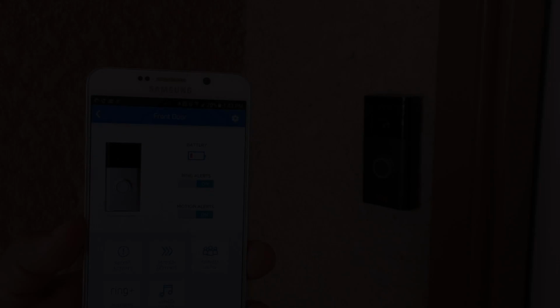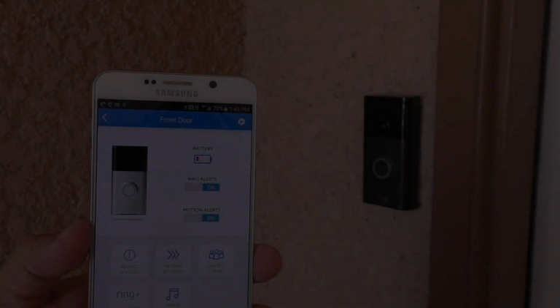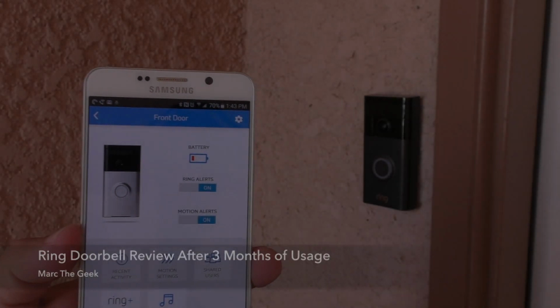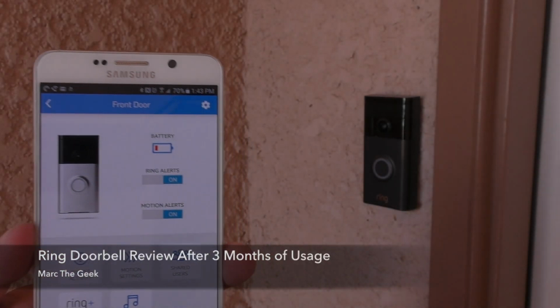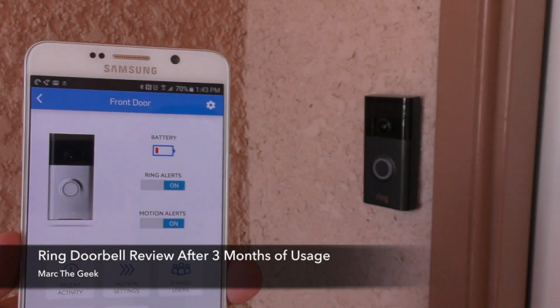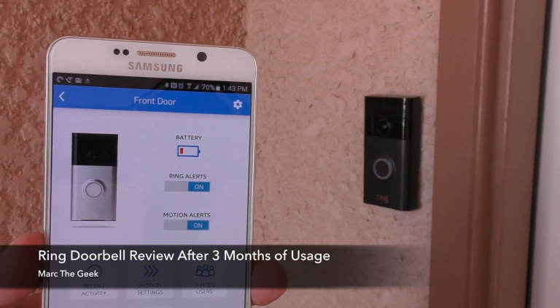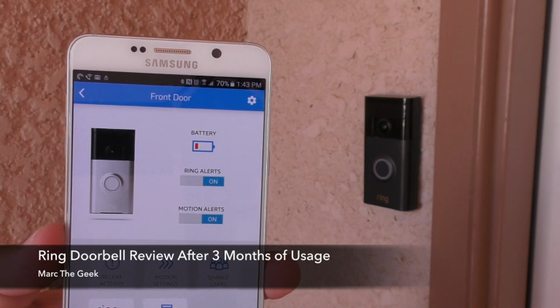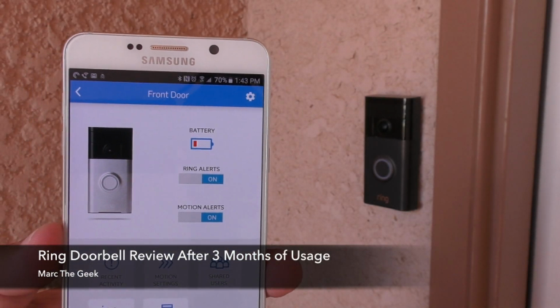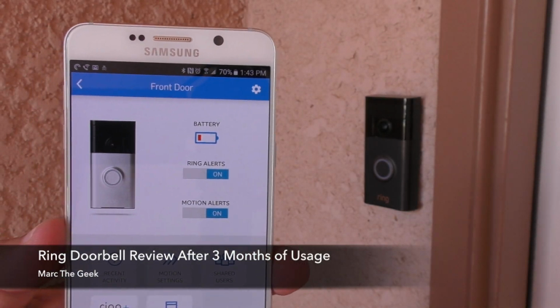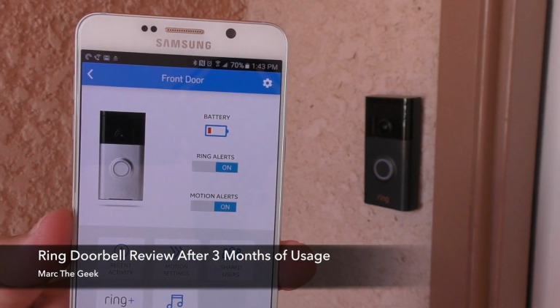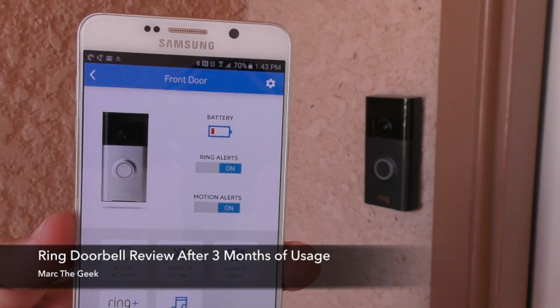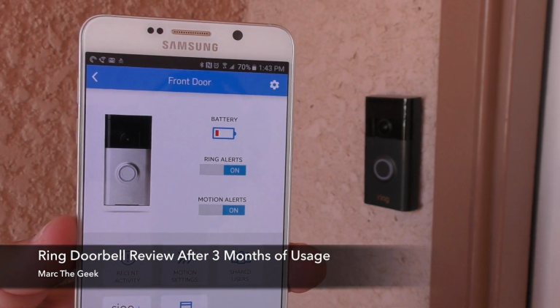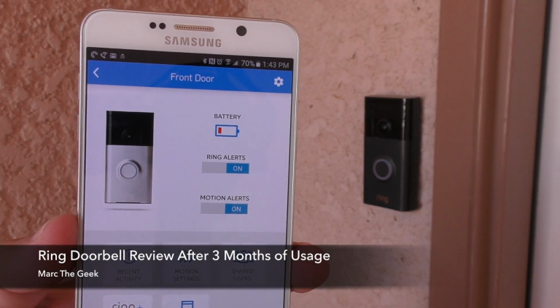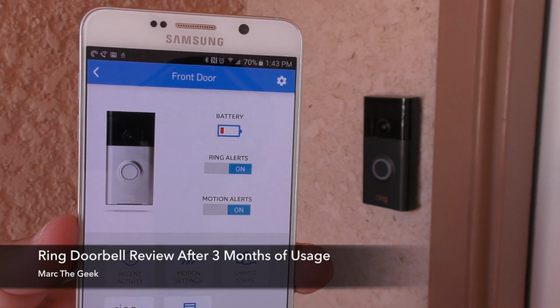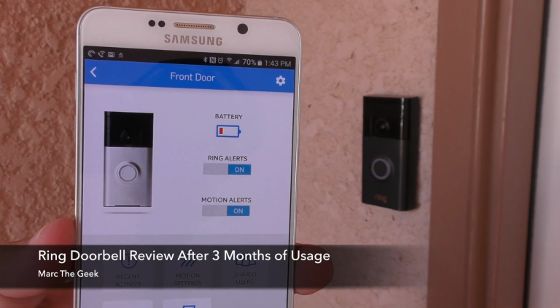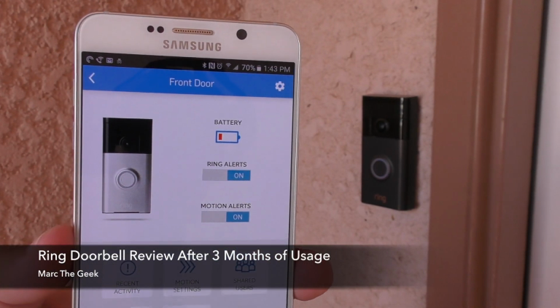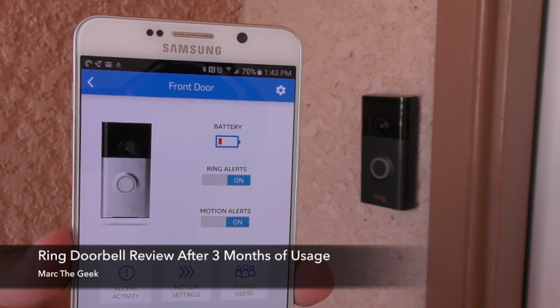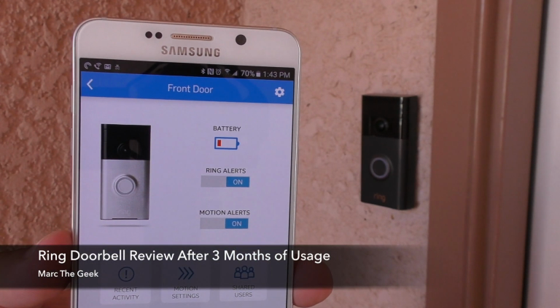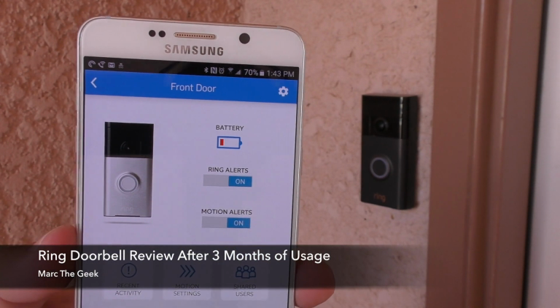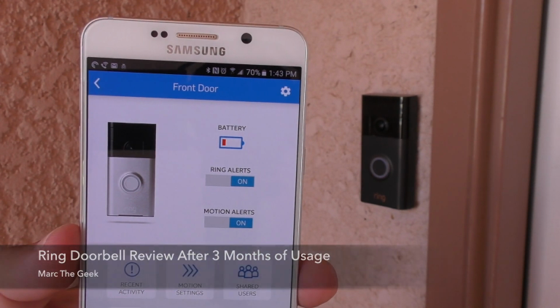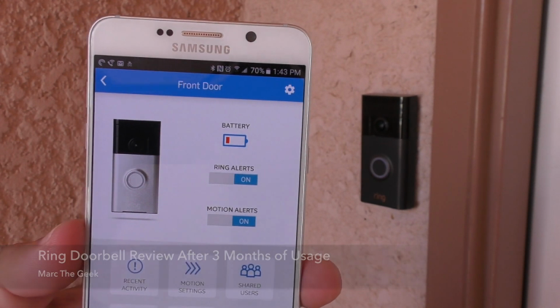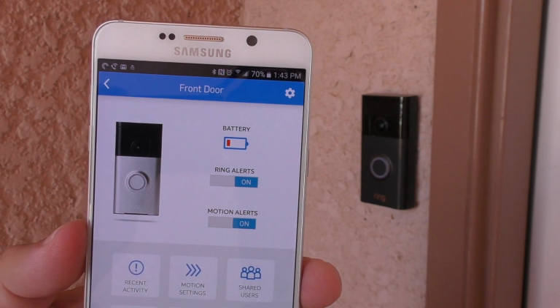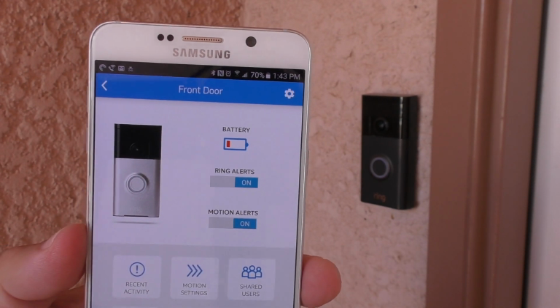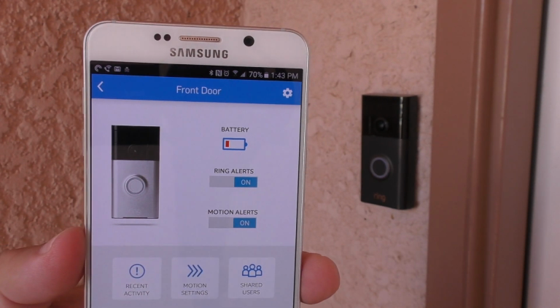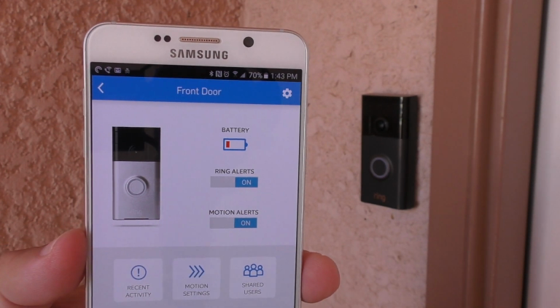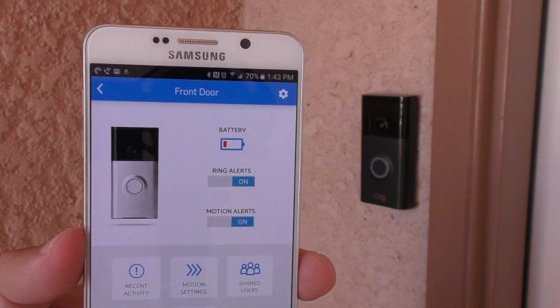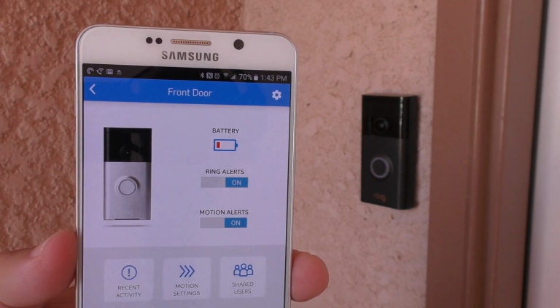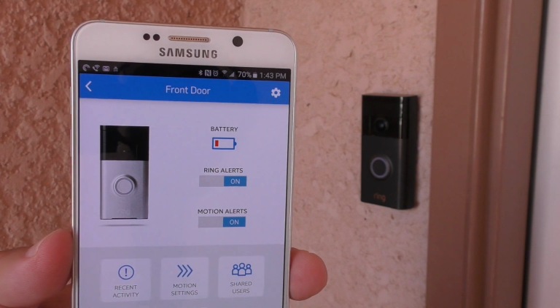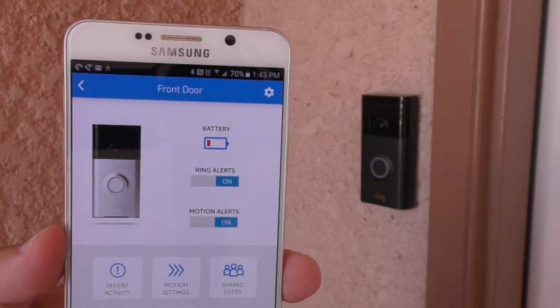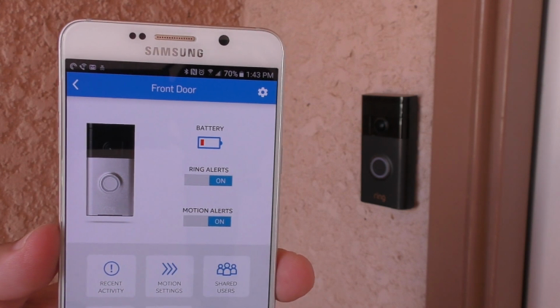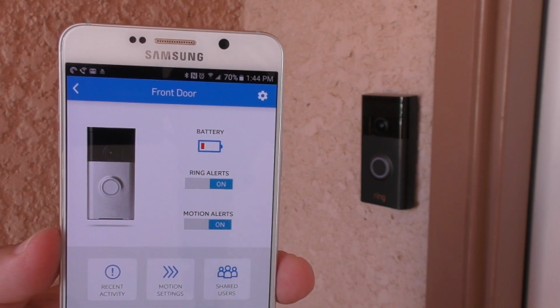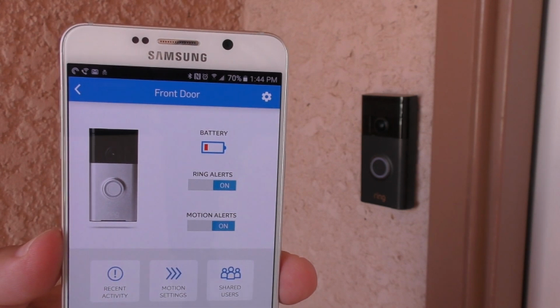Hey guys, it's Marta Geek and in this video I'm going to share my review of the Ring Doorbell after three months of usage.